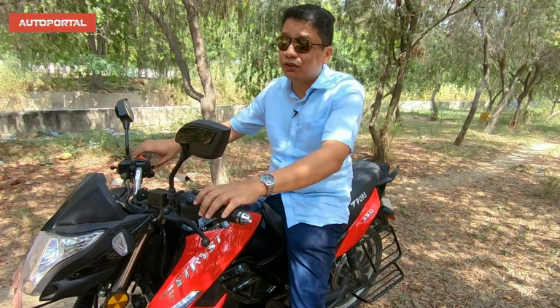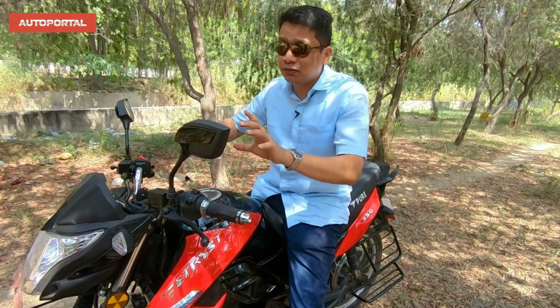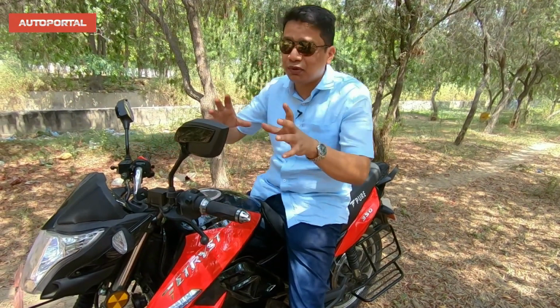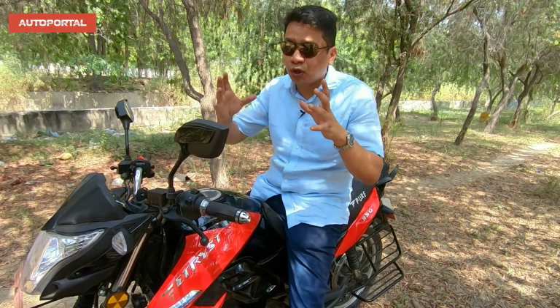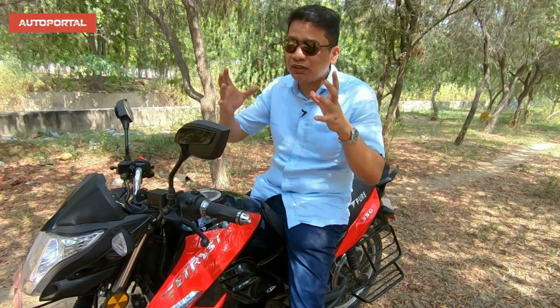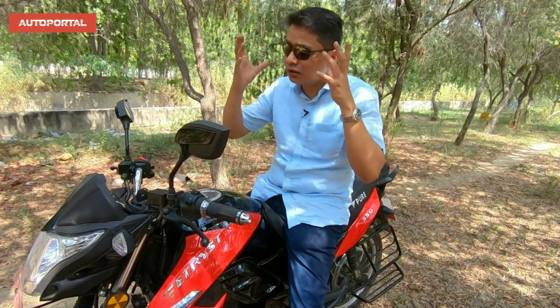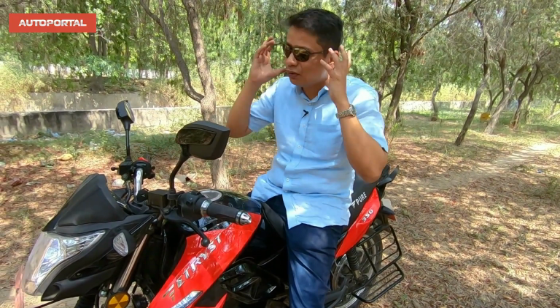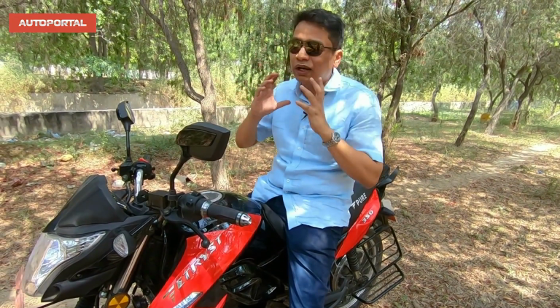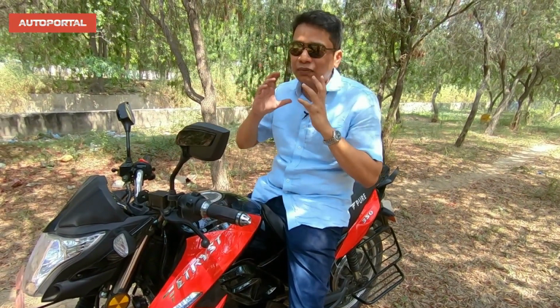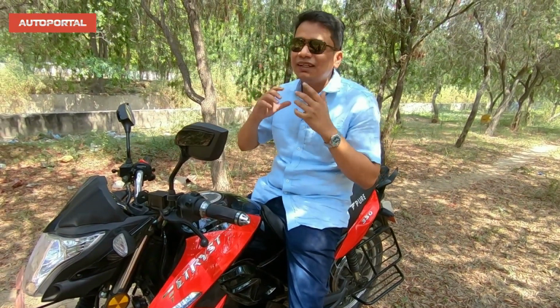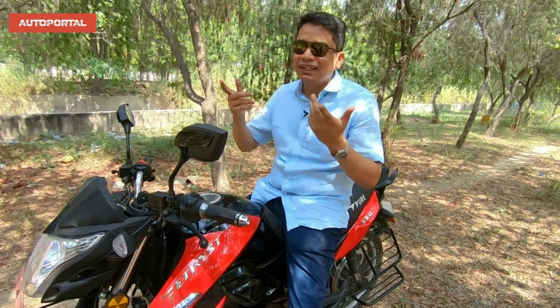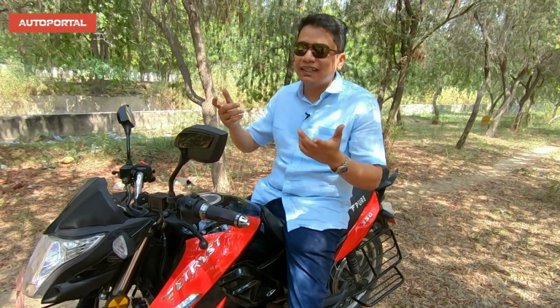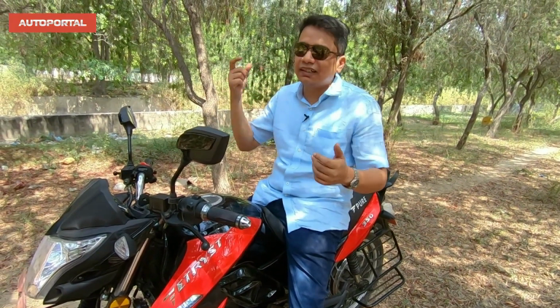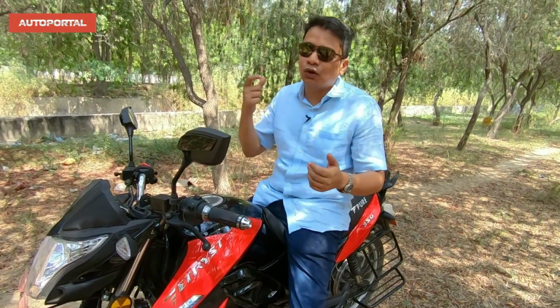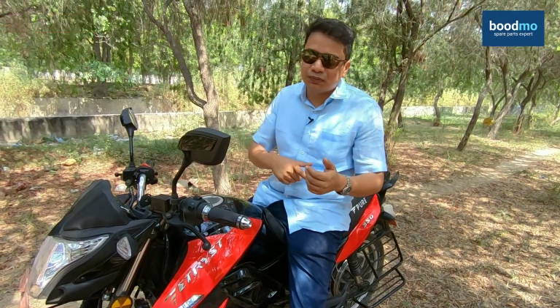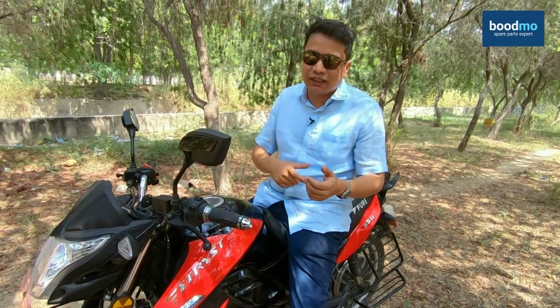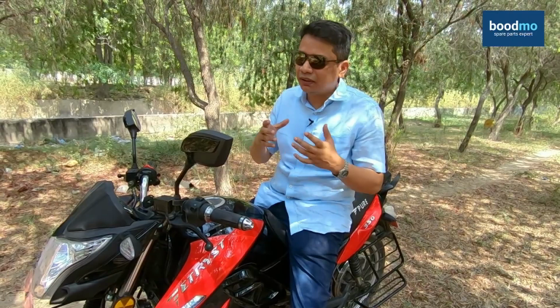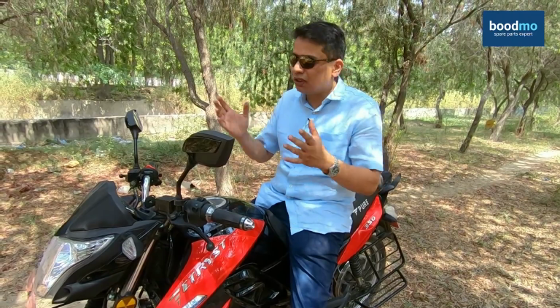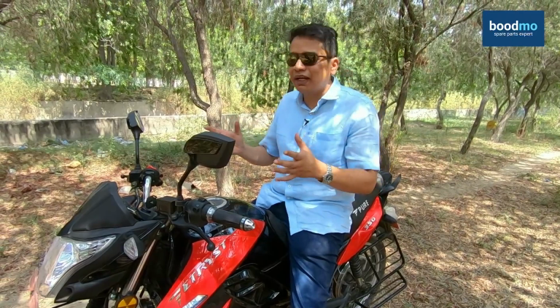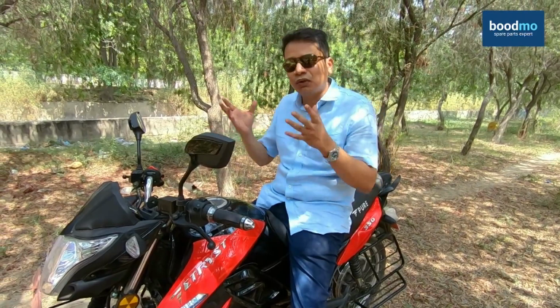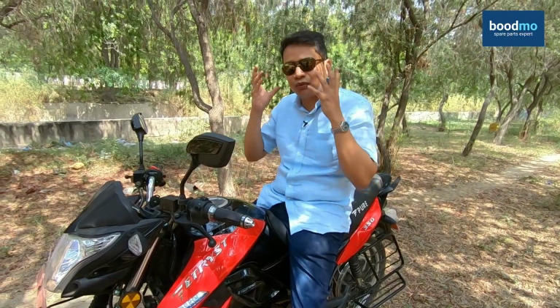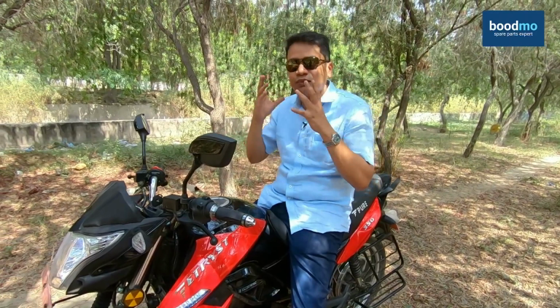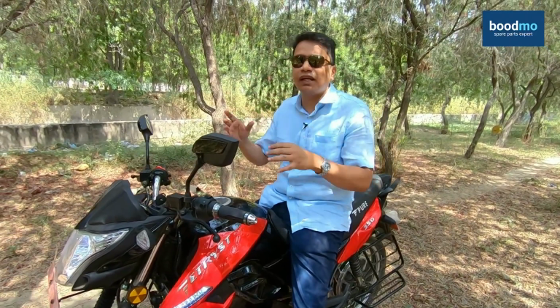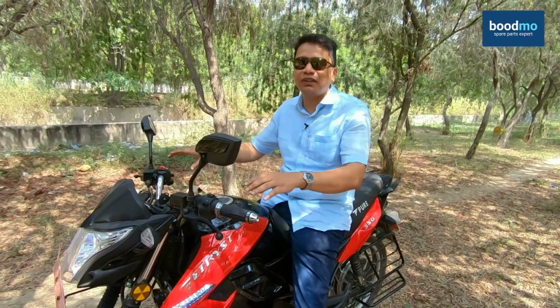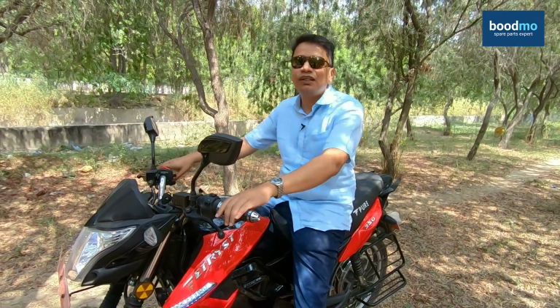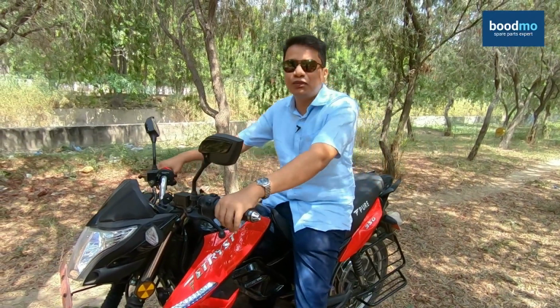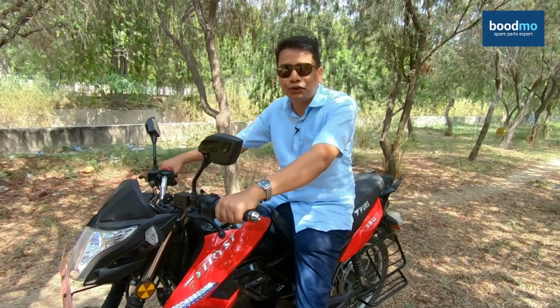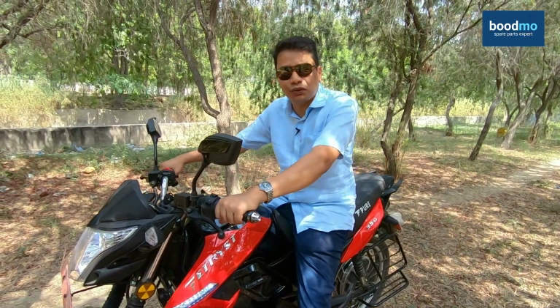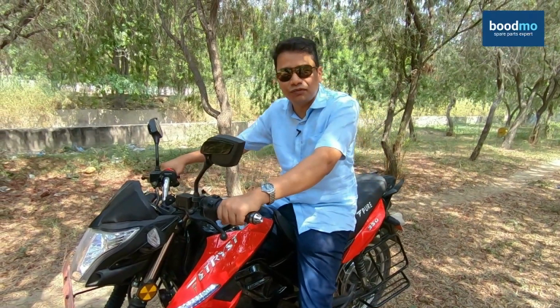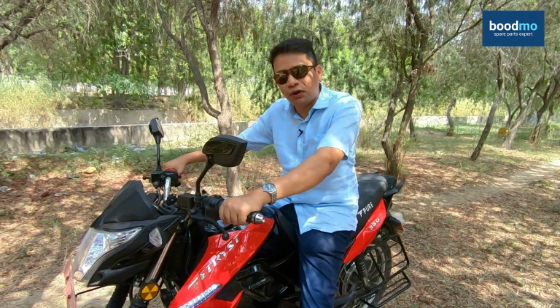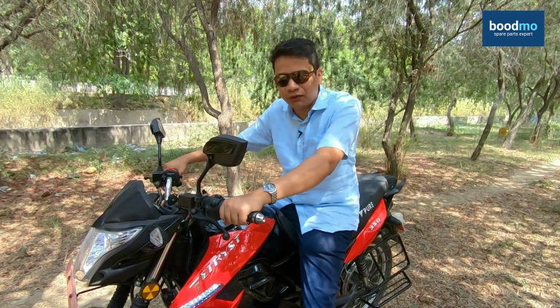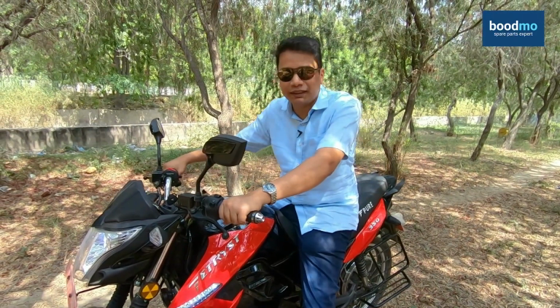Always wear a helmet on a bike, and always belt up inside a car before you go off on a ride.